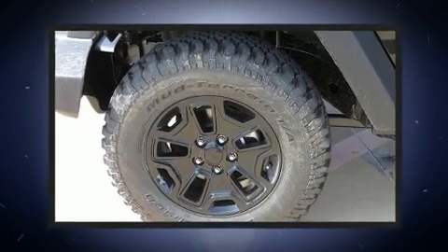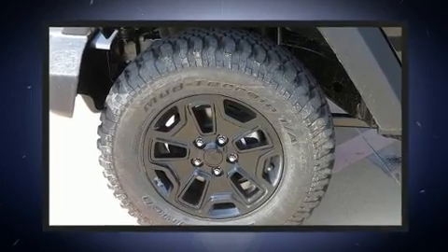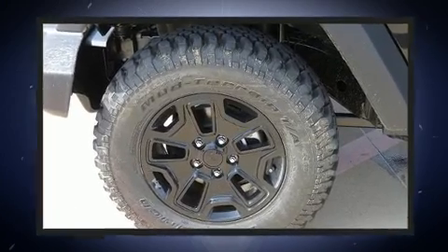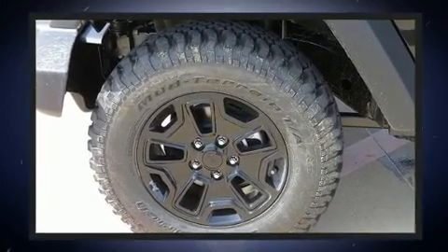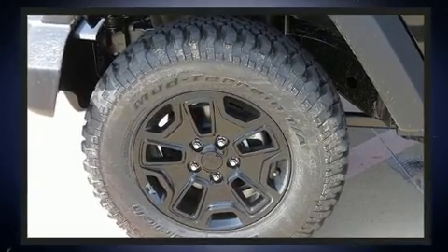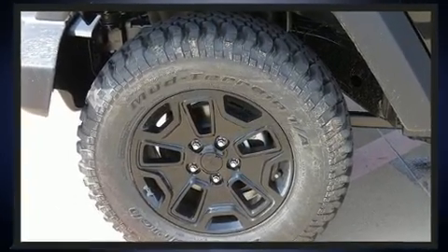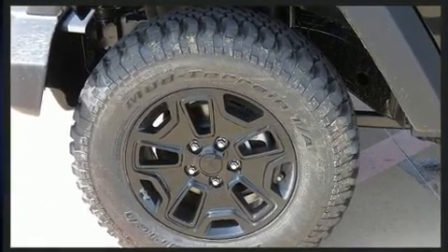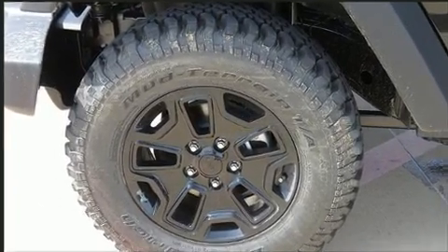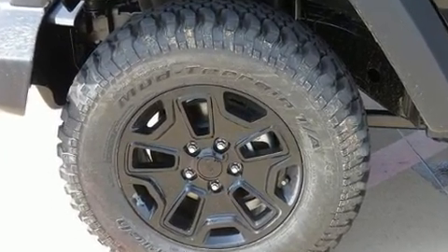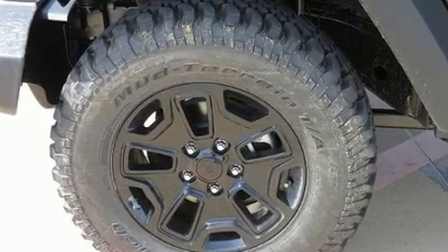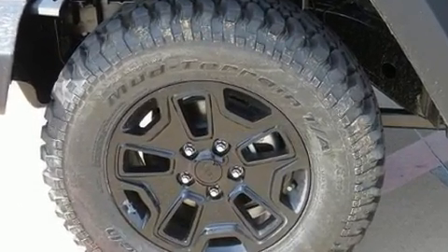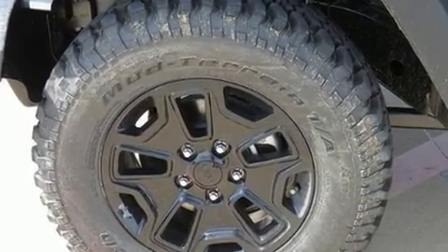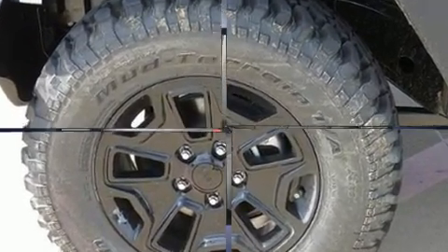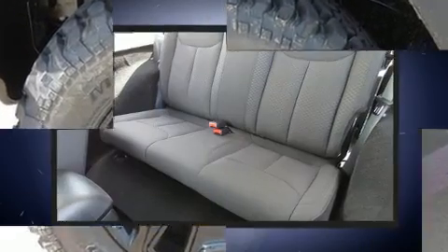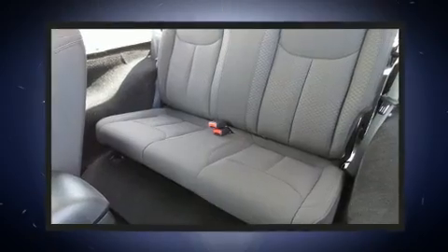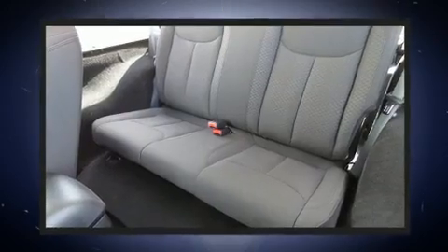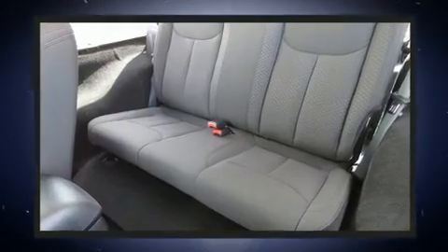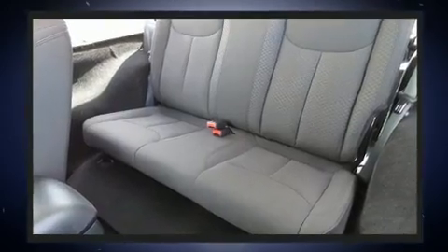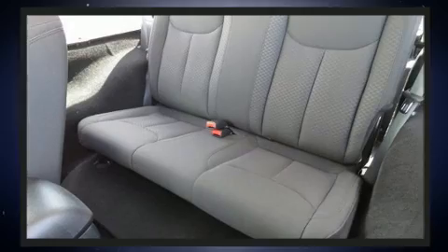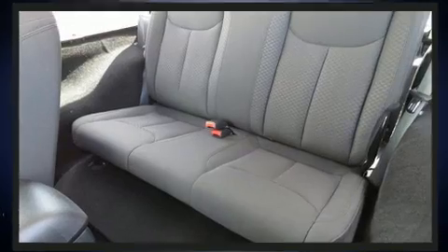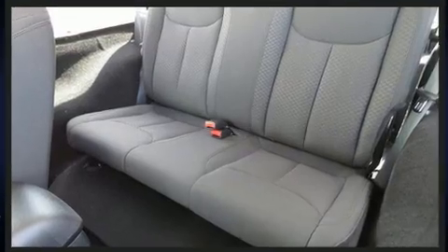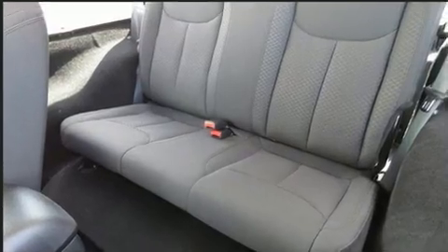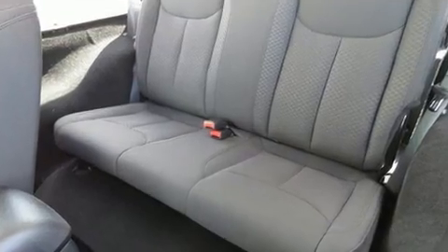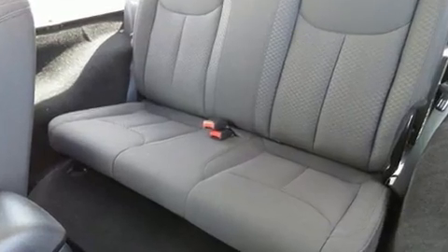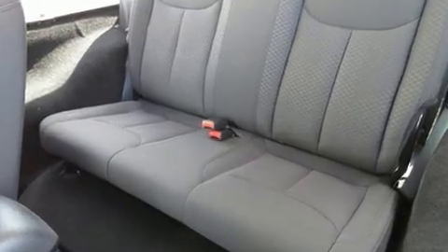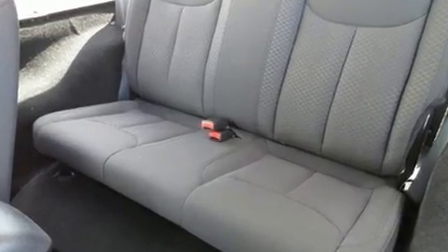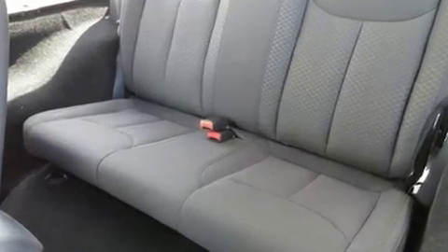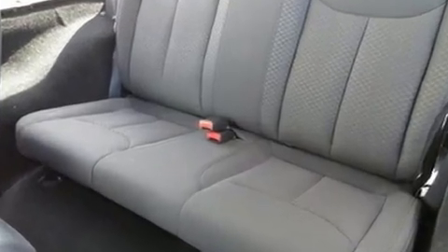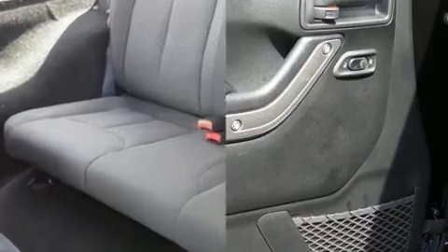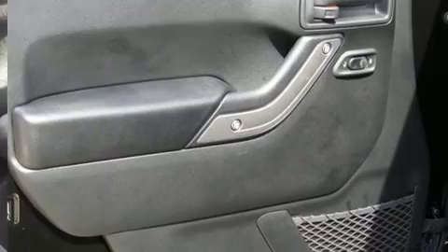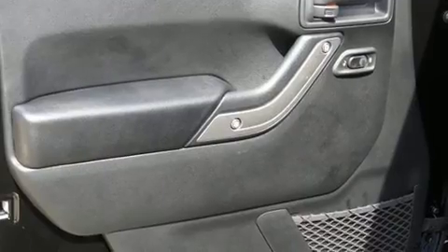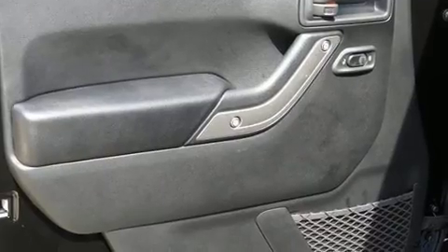Top features include front bucket seats, an automatic dimming rearview mirror, front fog lights, heated door mirrors, remote keyless entry, and air conditioning.